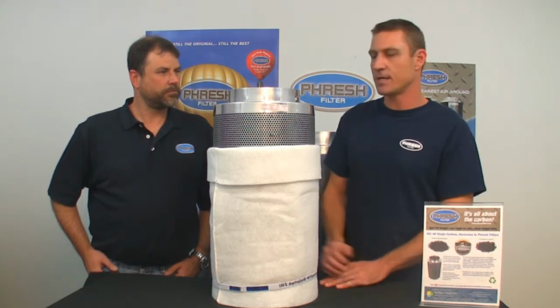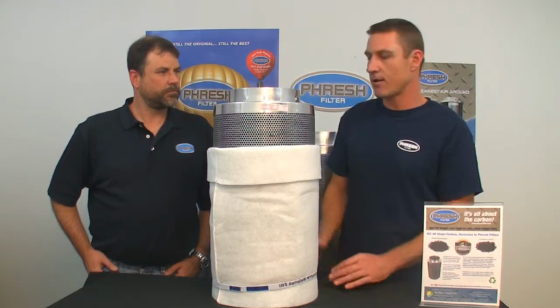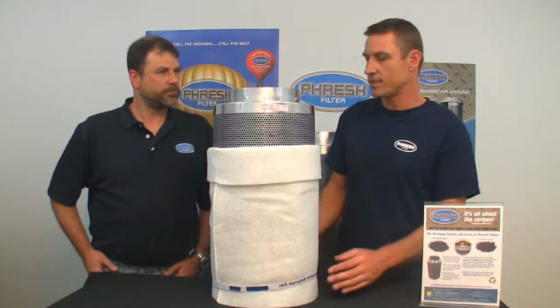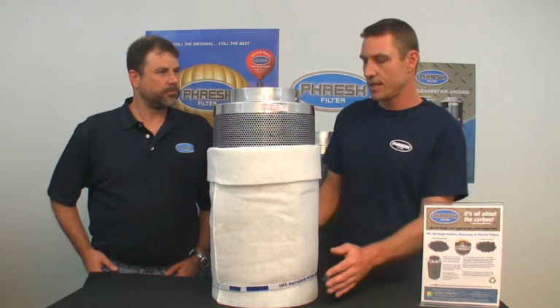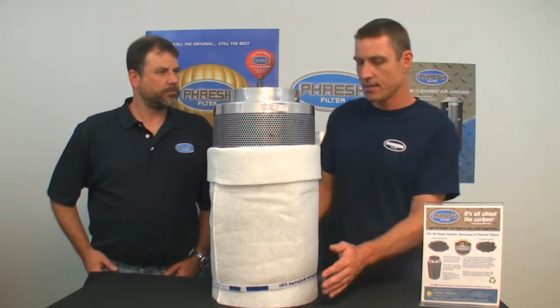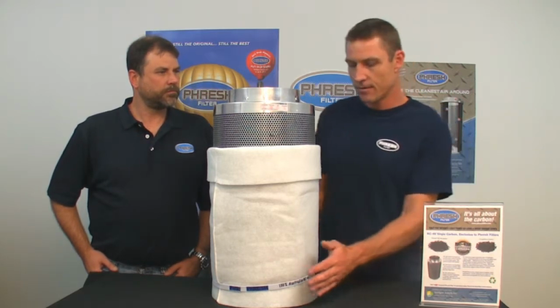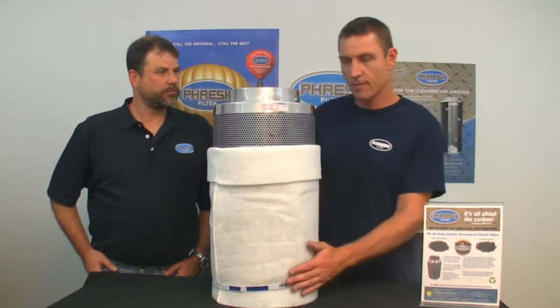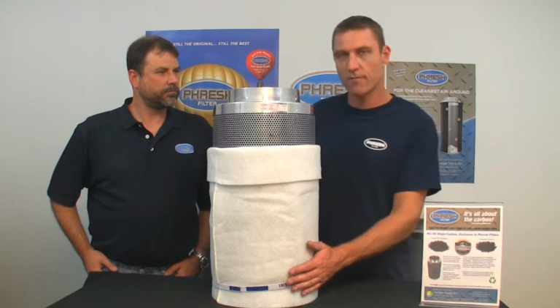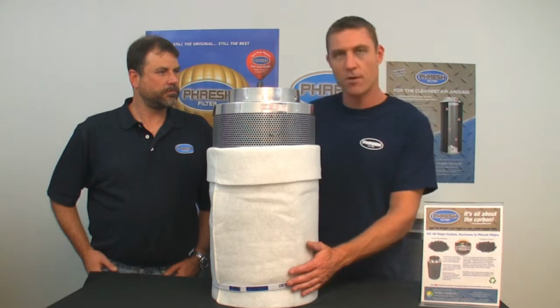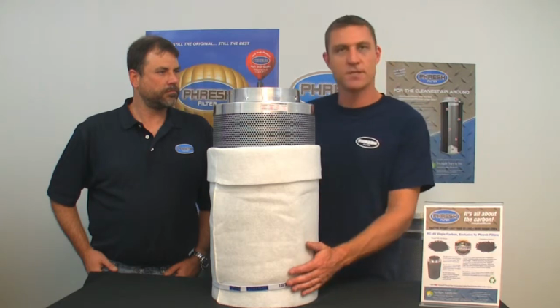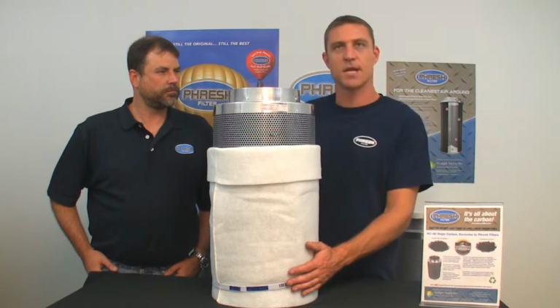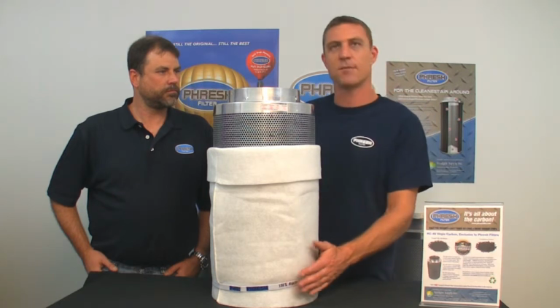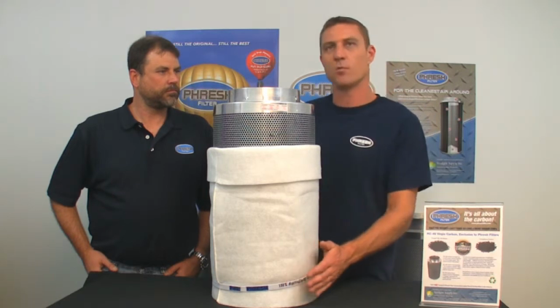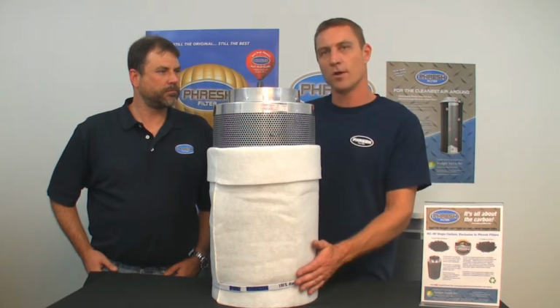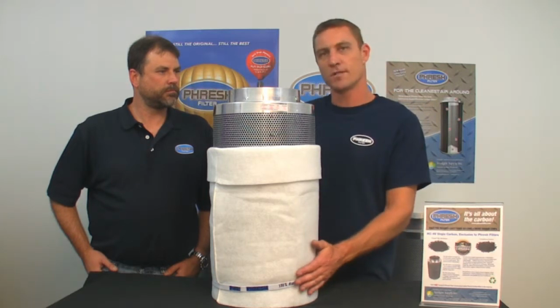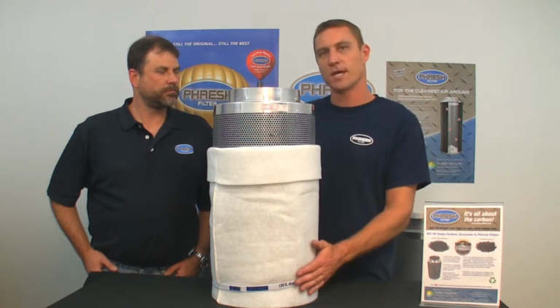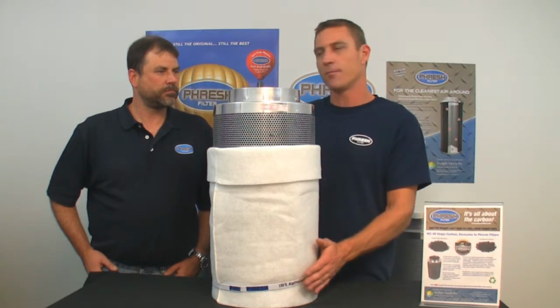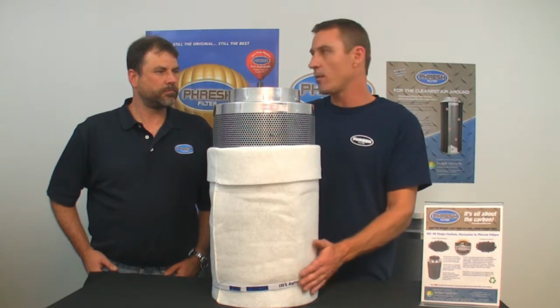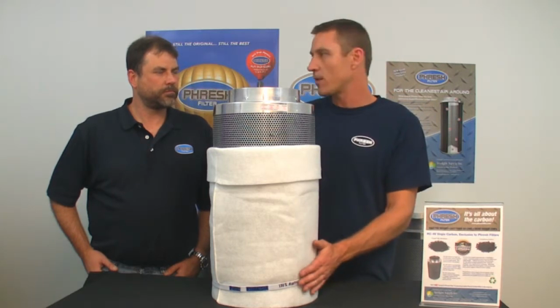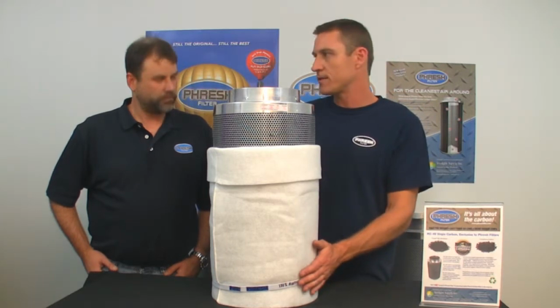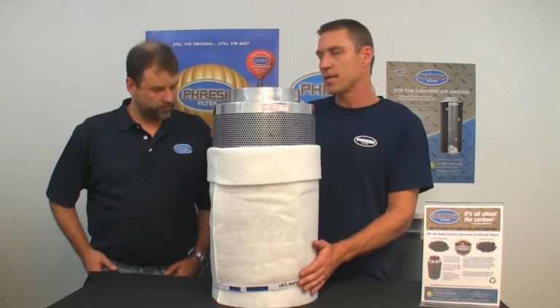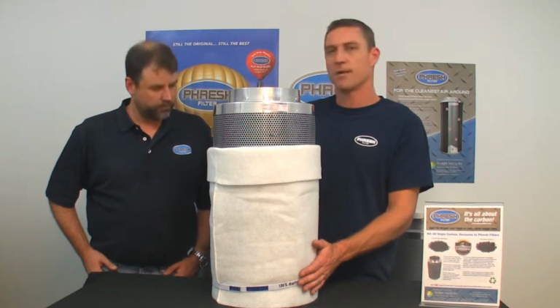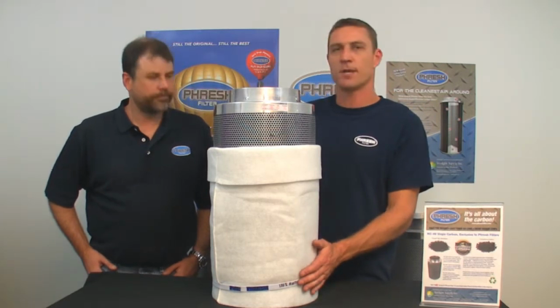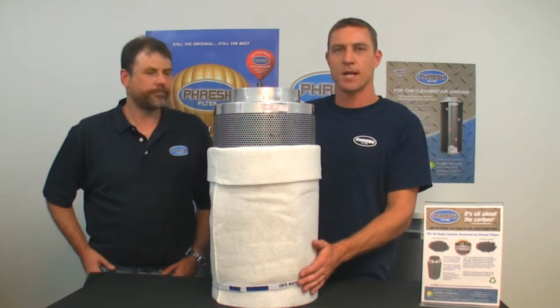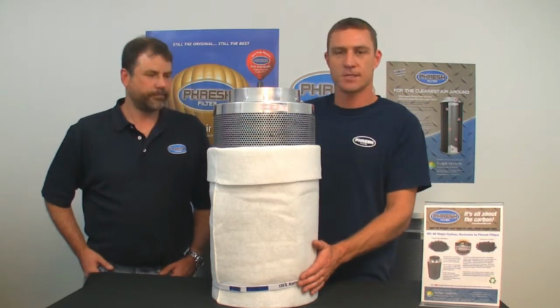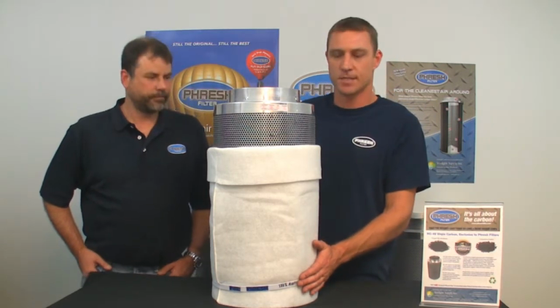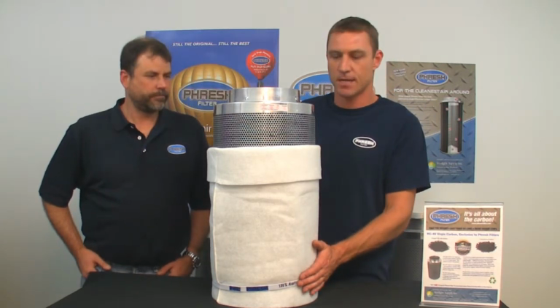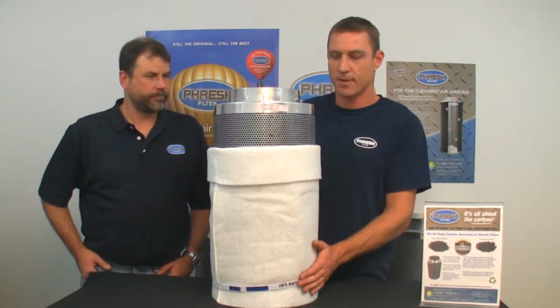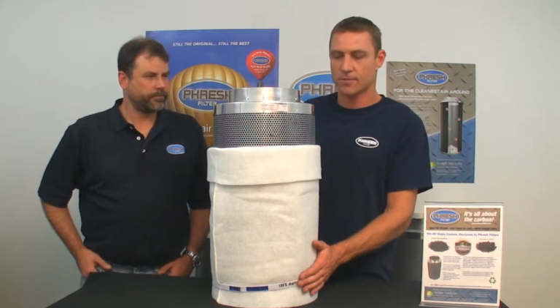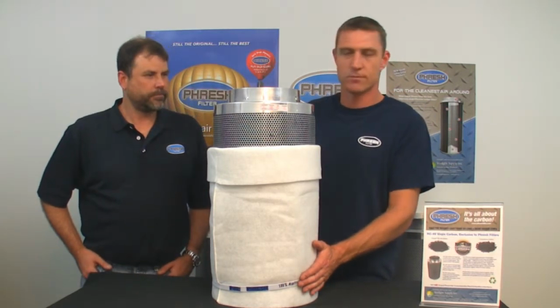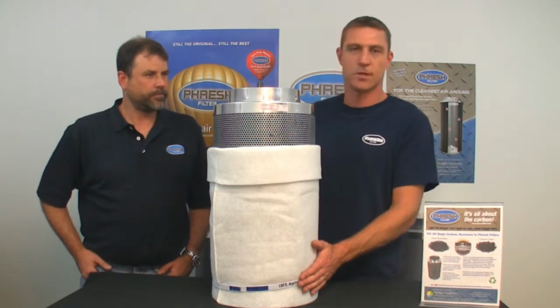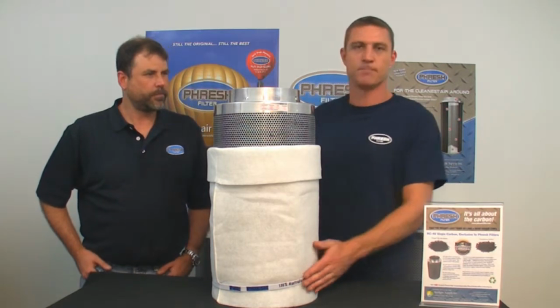It has exactly the same pressure loss every single time. So we can guarantee they're going to flow the same, work the same, operate the same and last the same every single time.